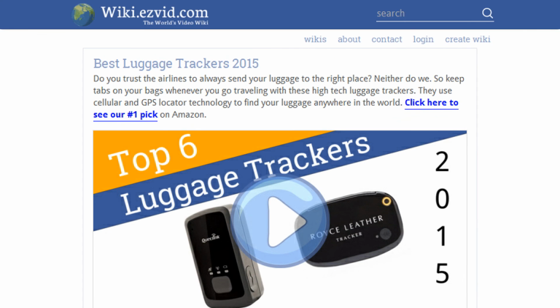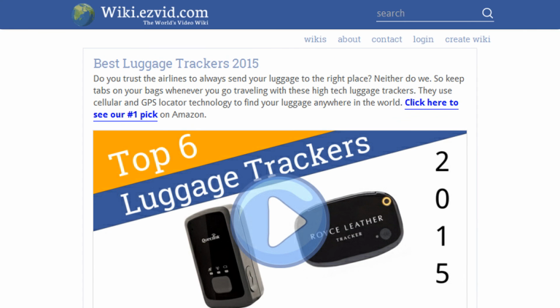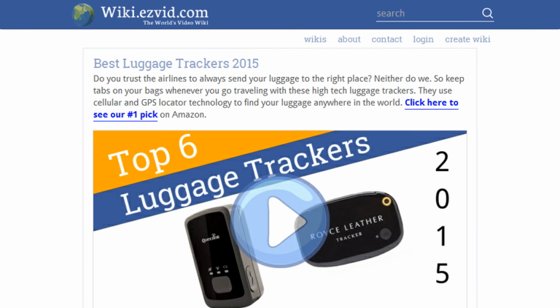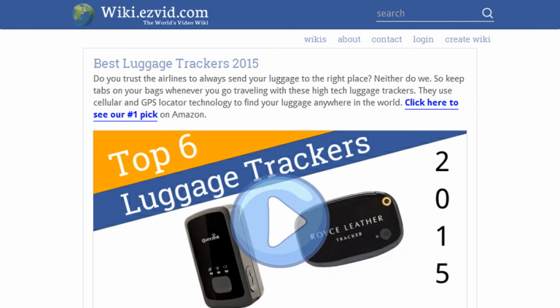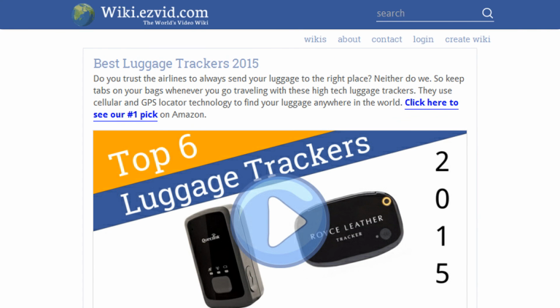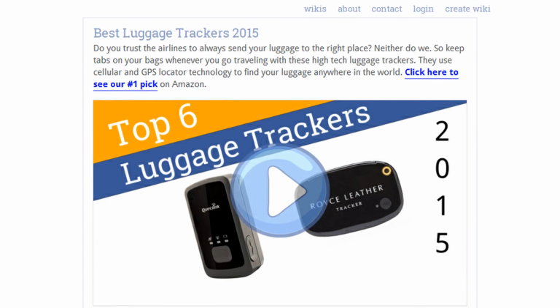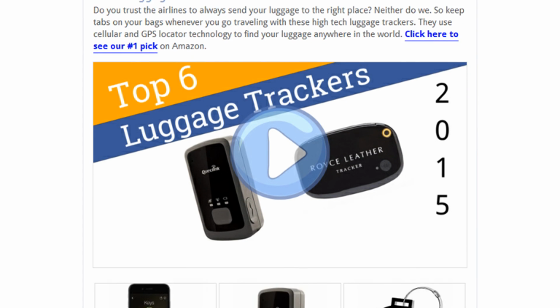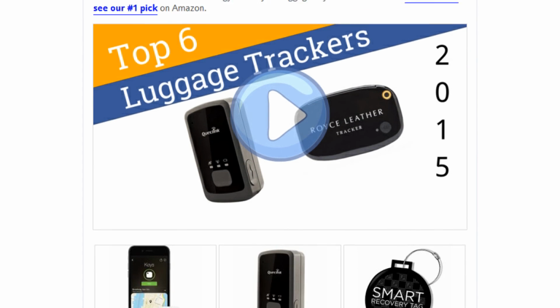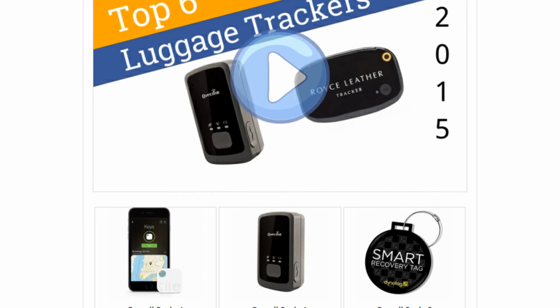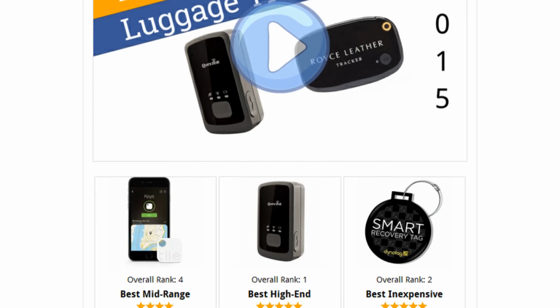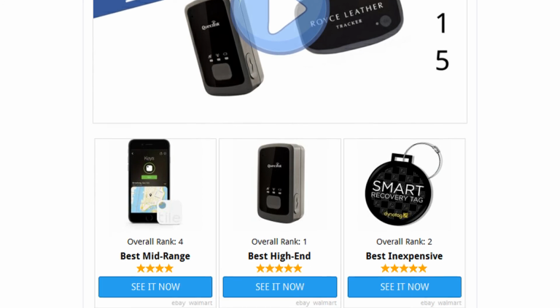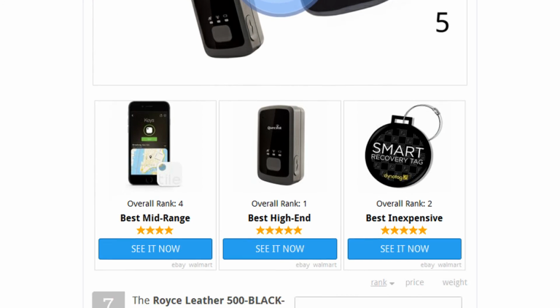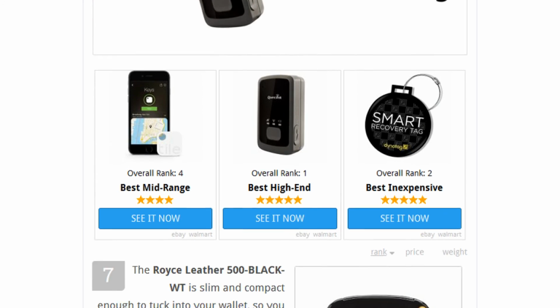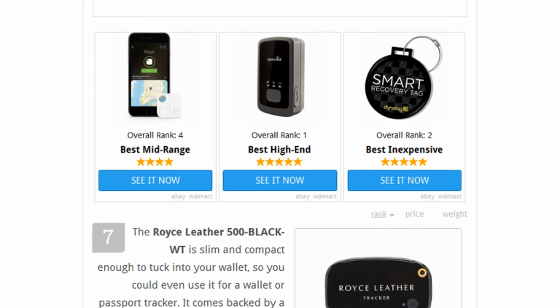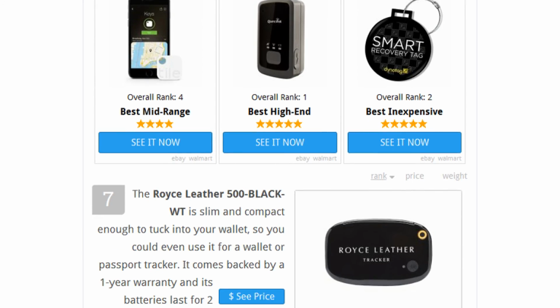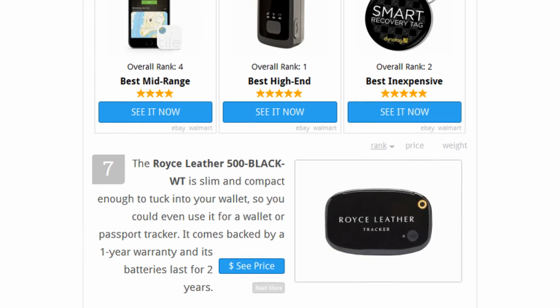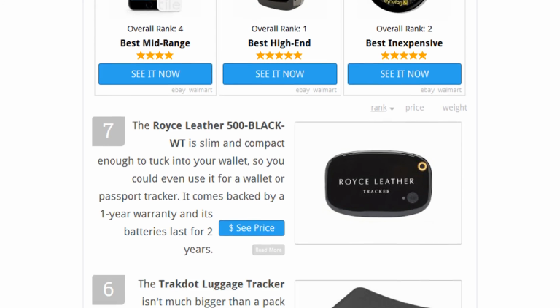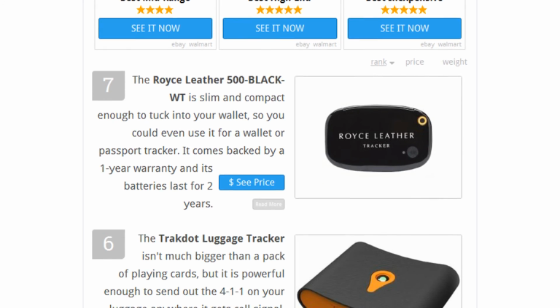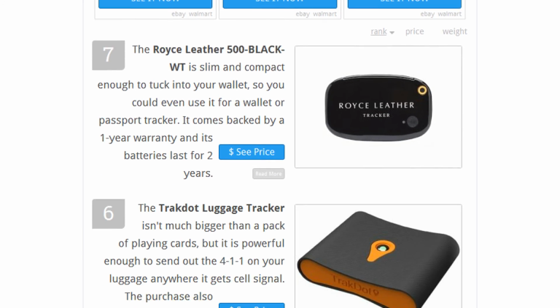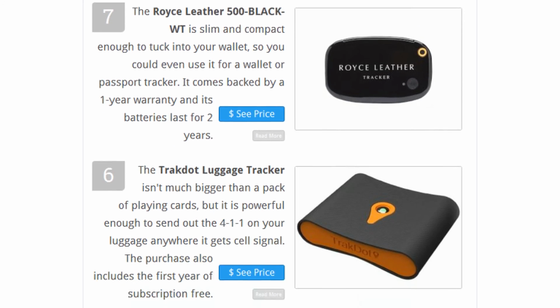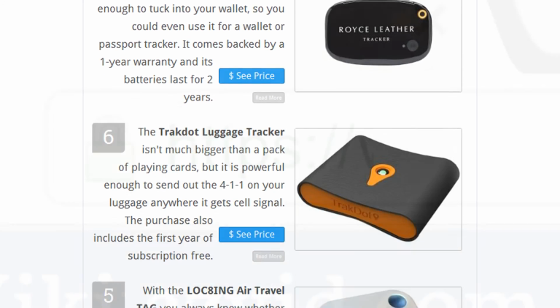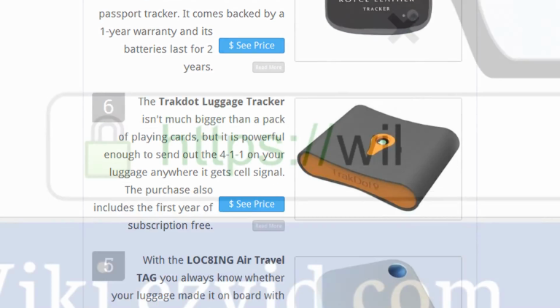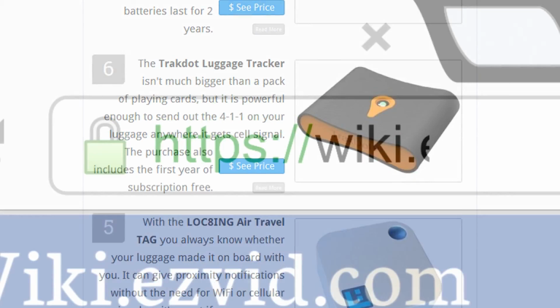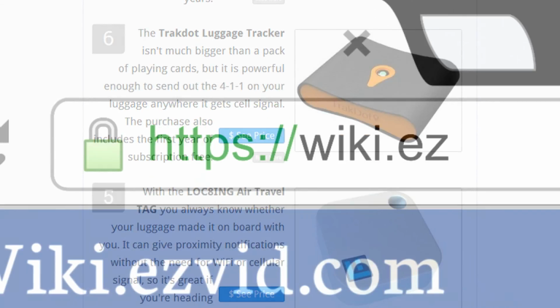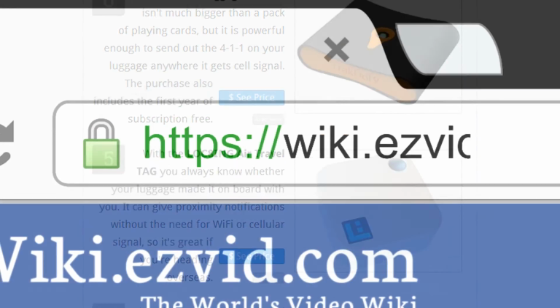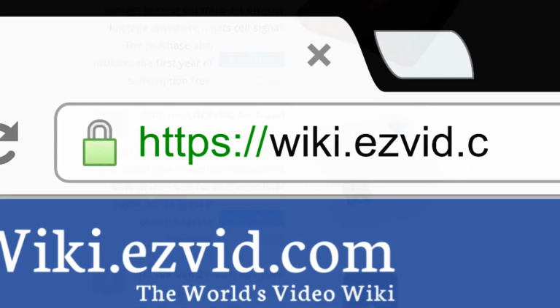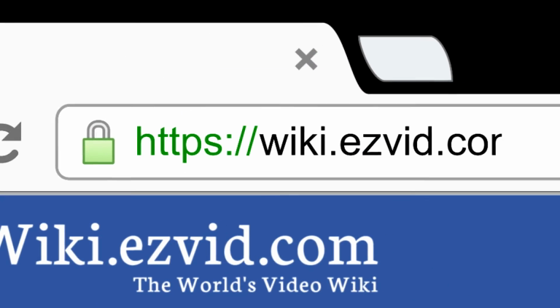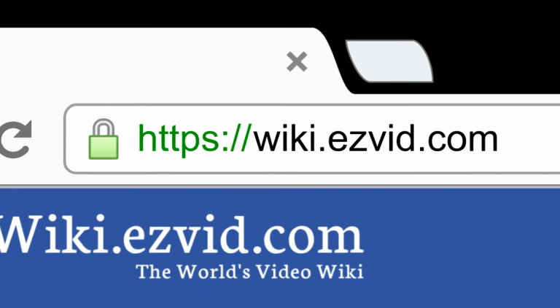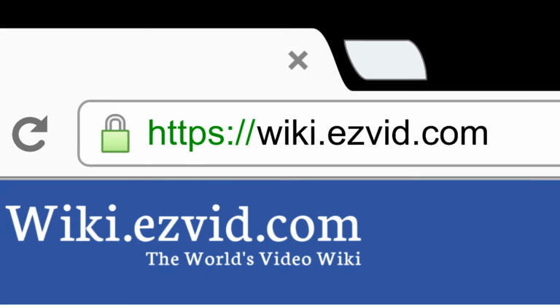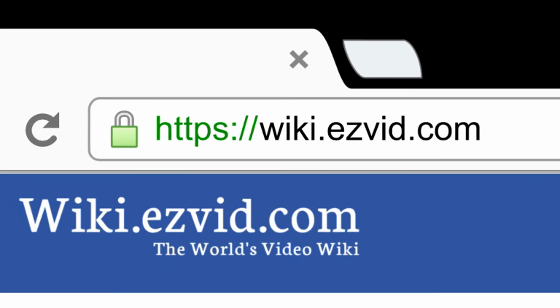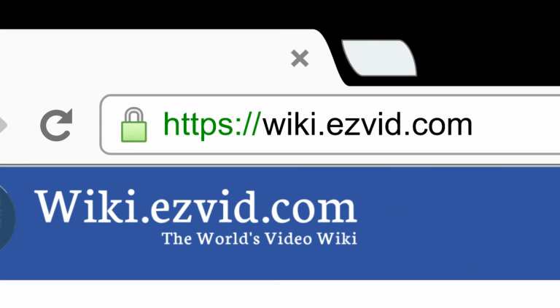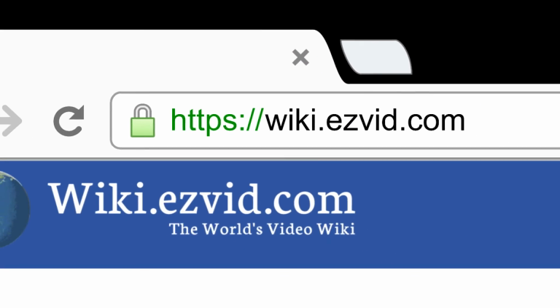To see all this stuff, go to wiki.easyvid.com and search for luggage trackers, or click beneath this video.